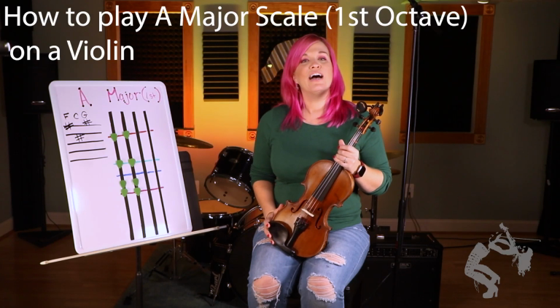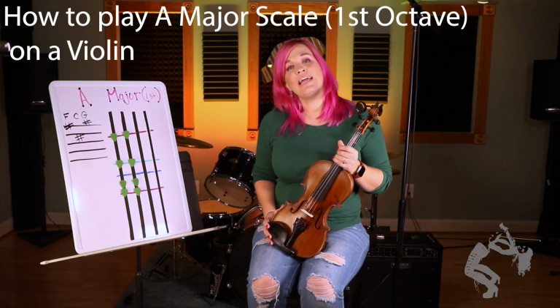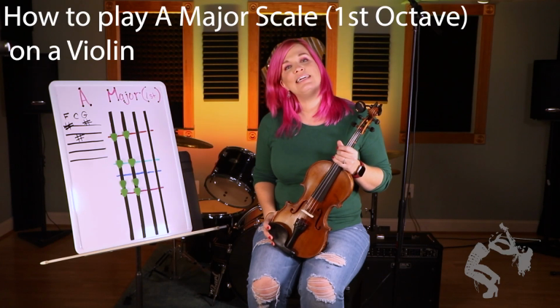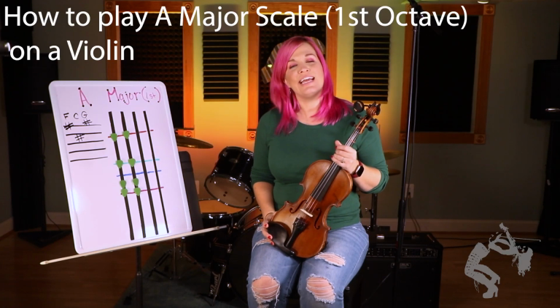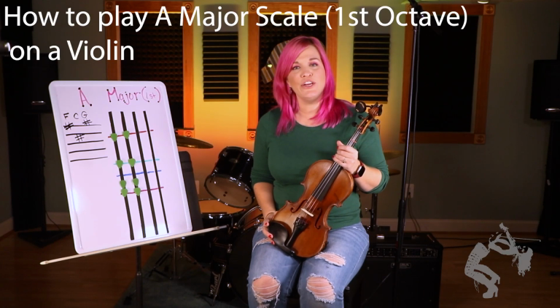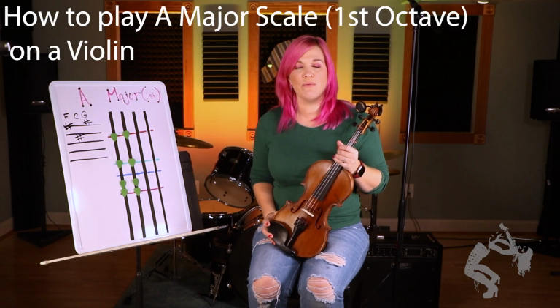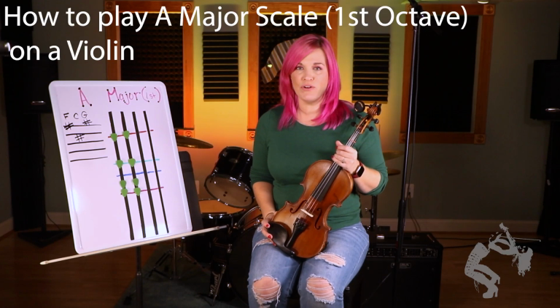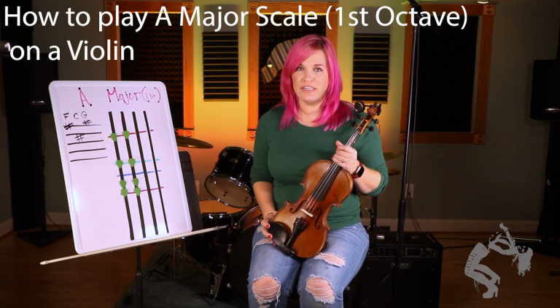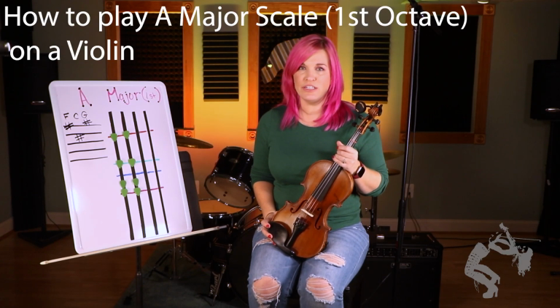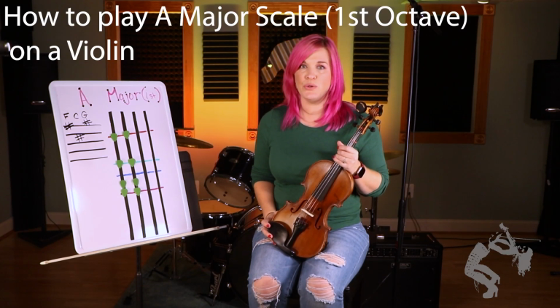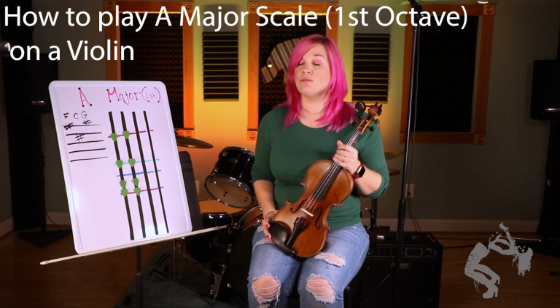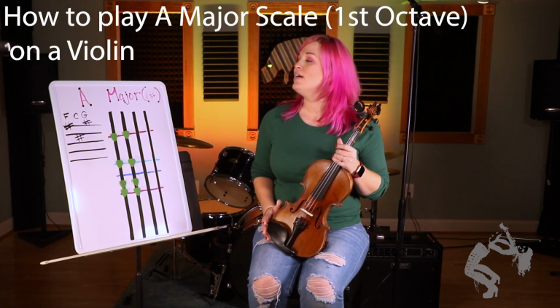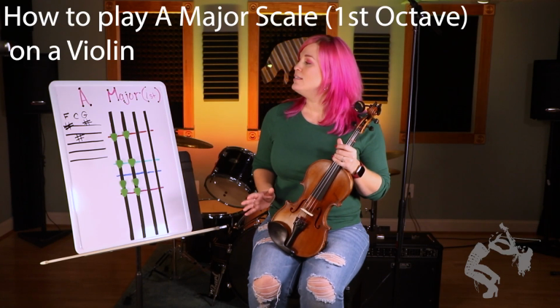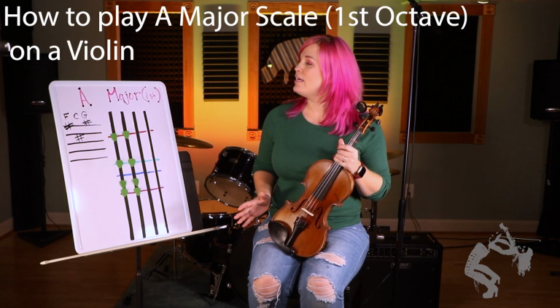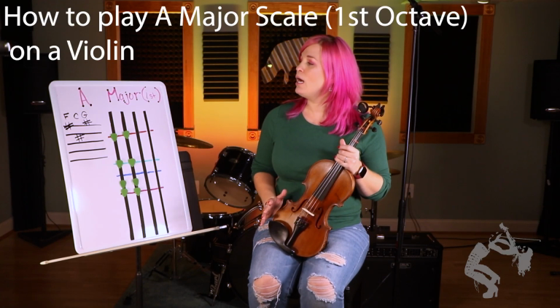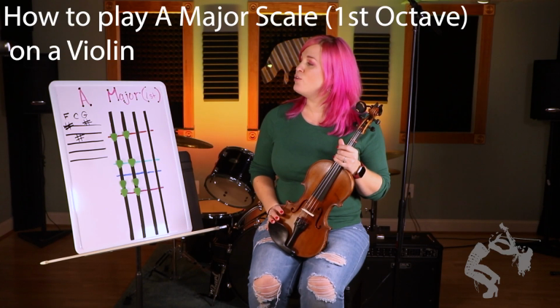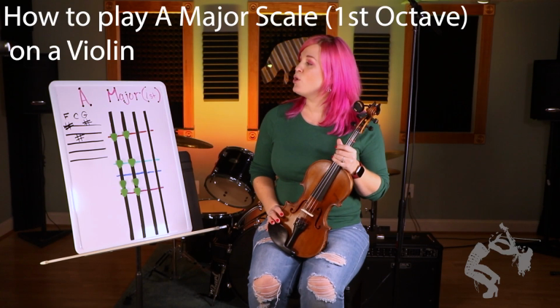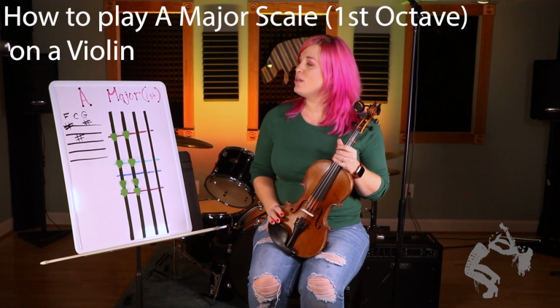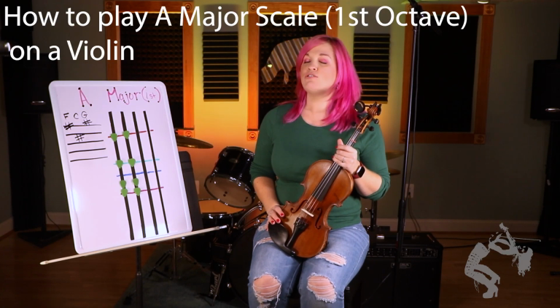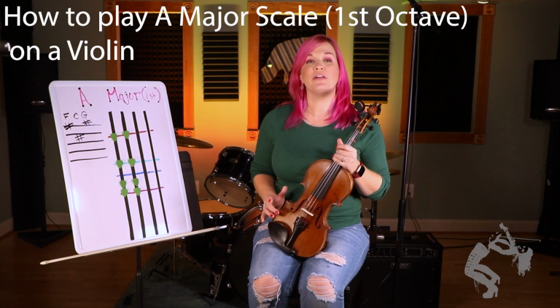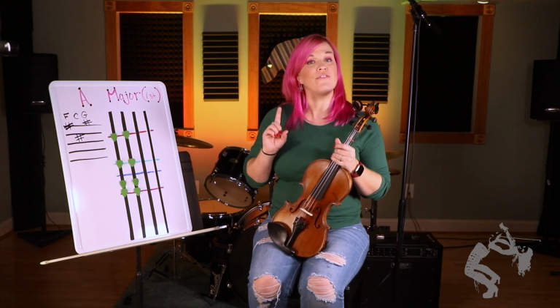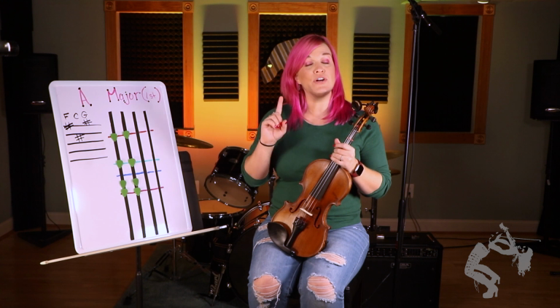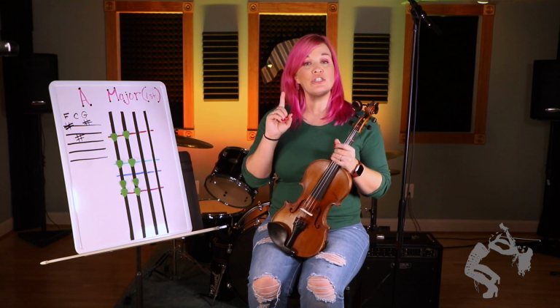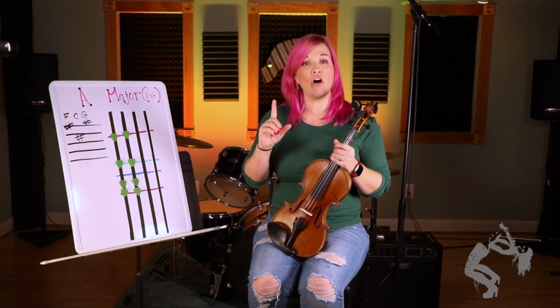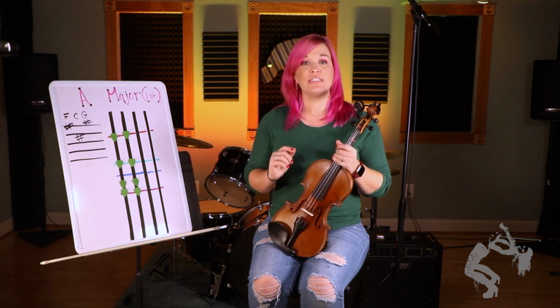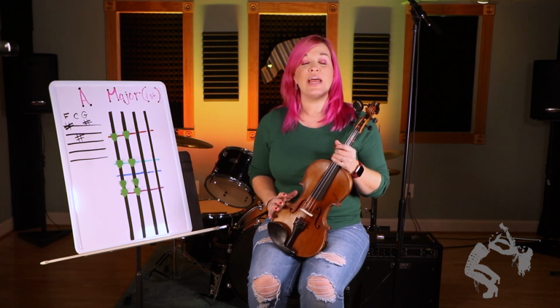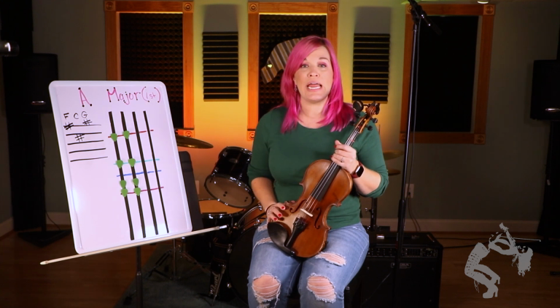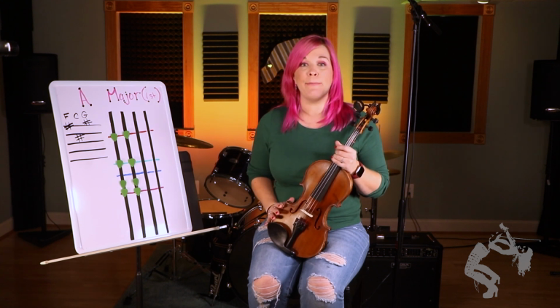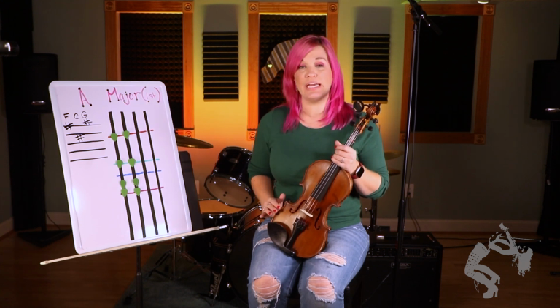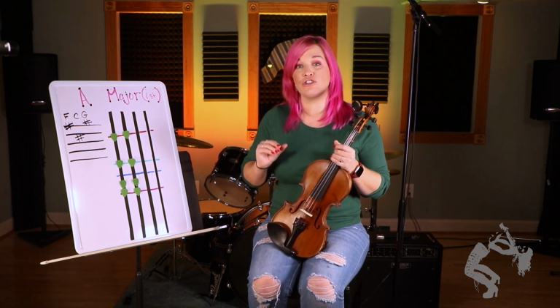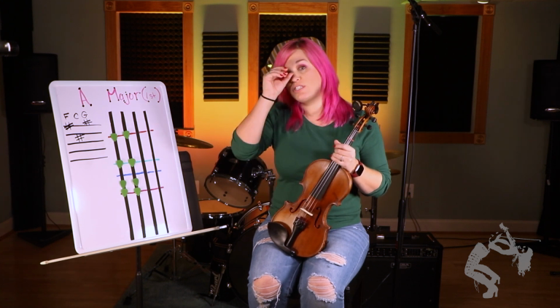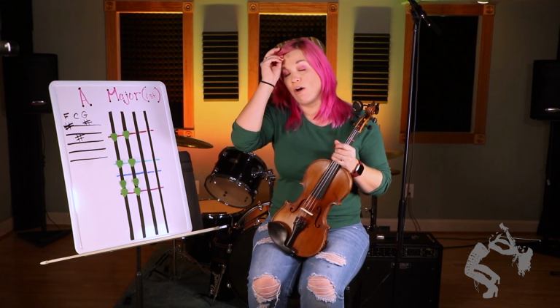Hi guys, Kat here from Strange and Things Studios. Today I'm going to show y'all how to play the first octave A major scale.